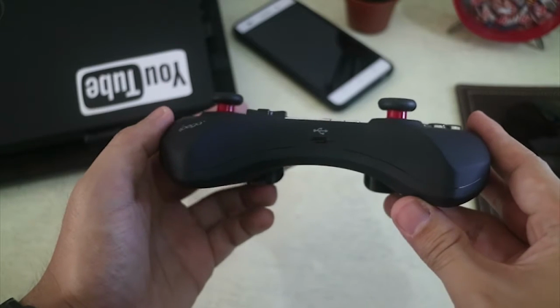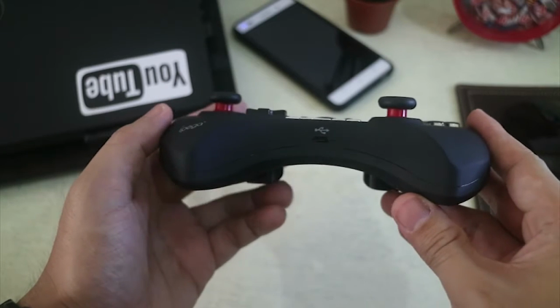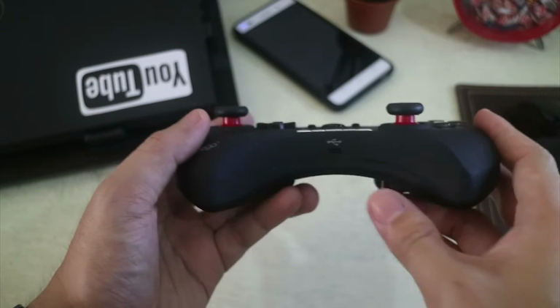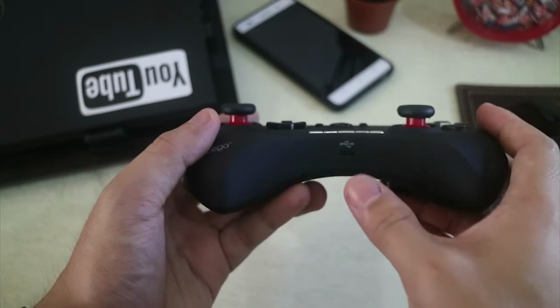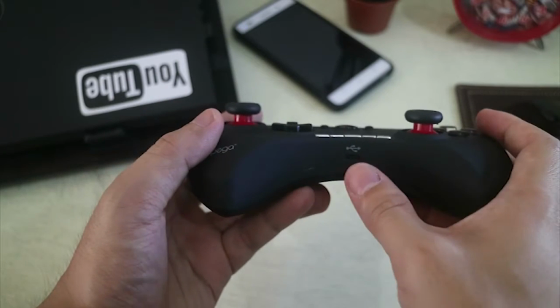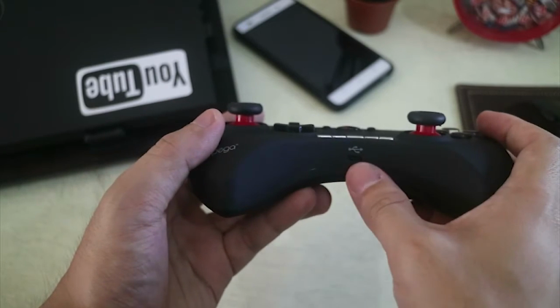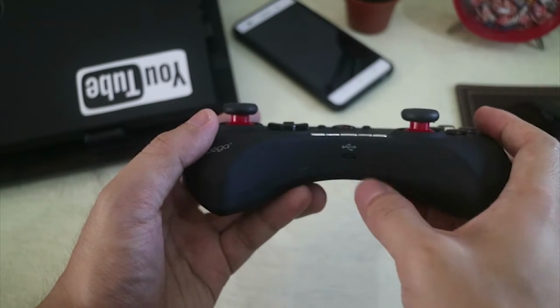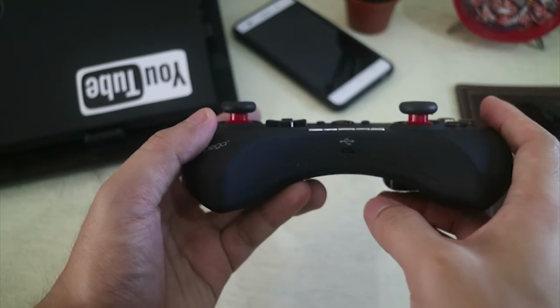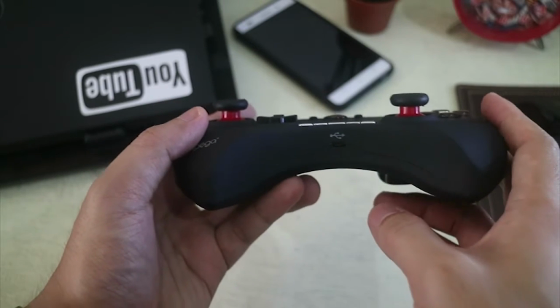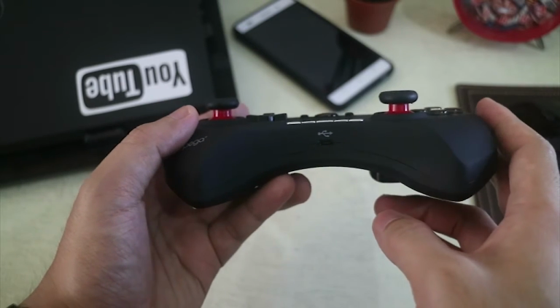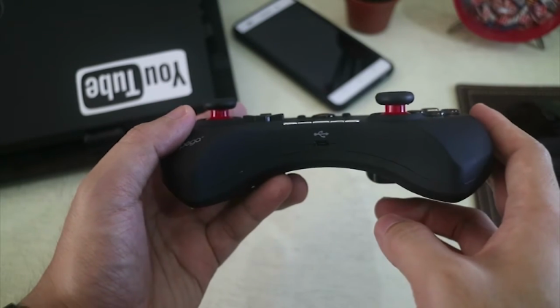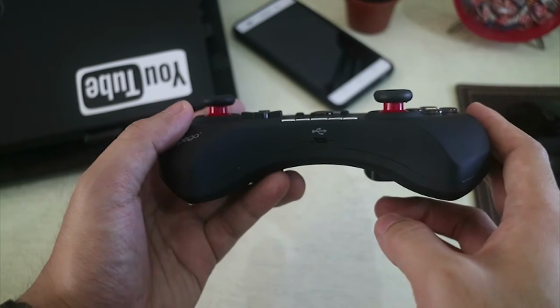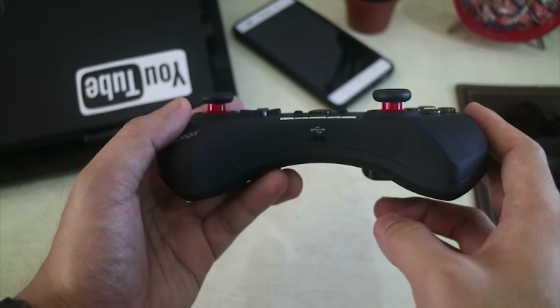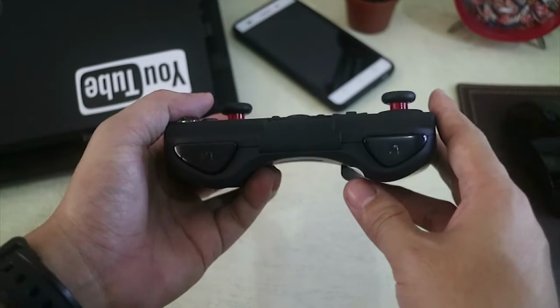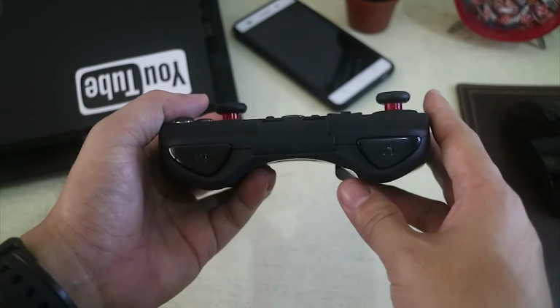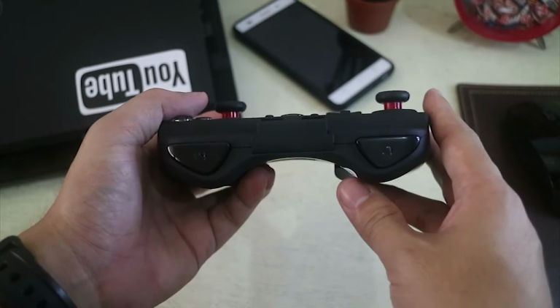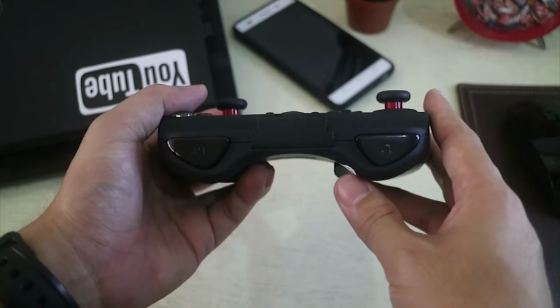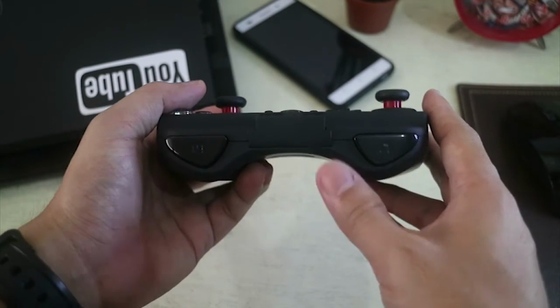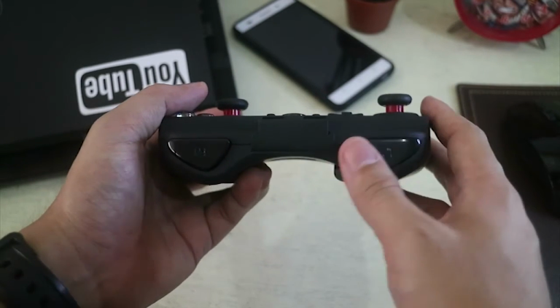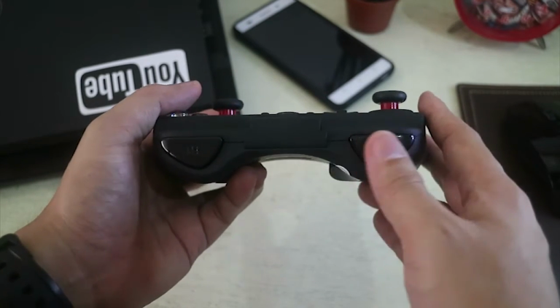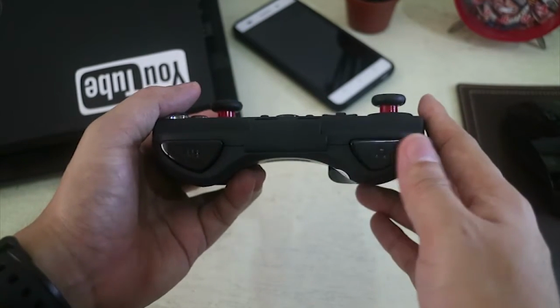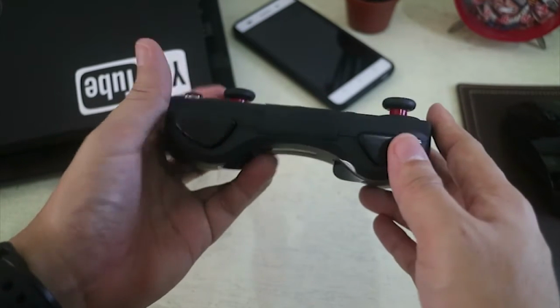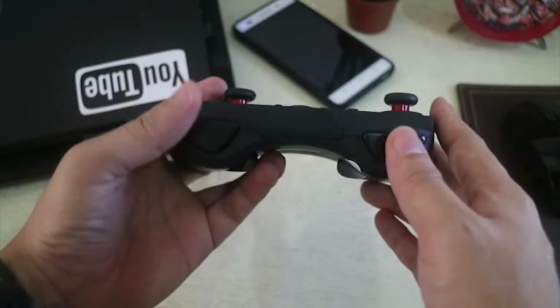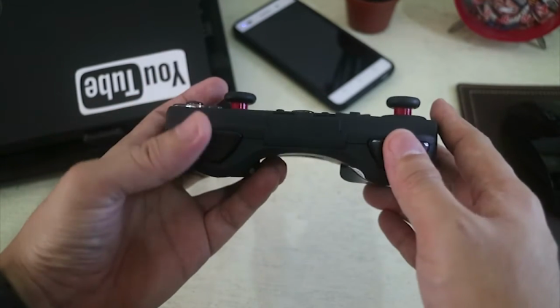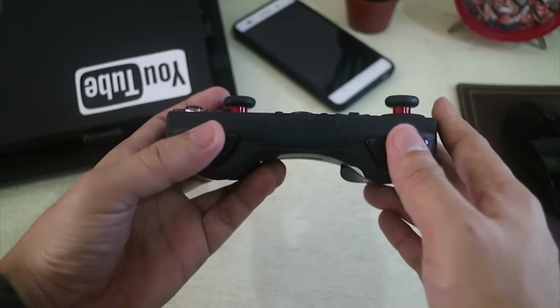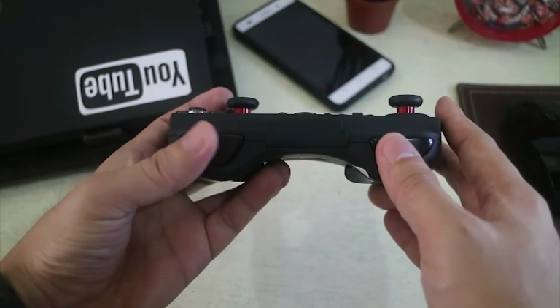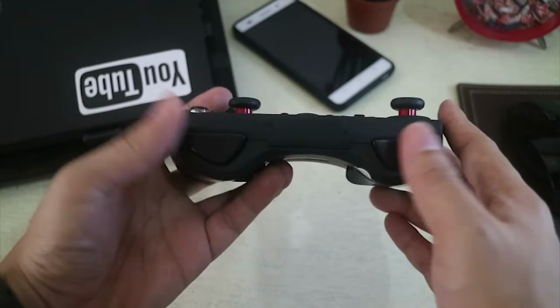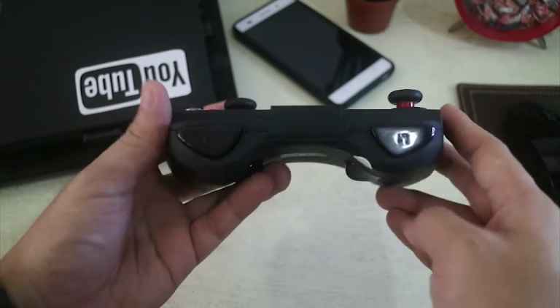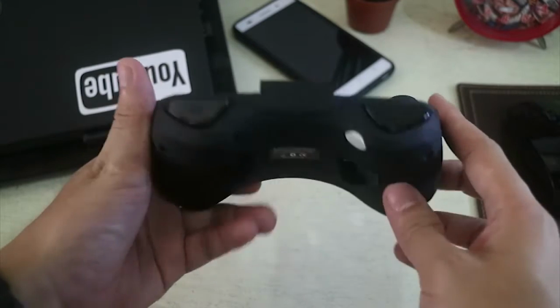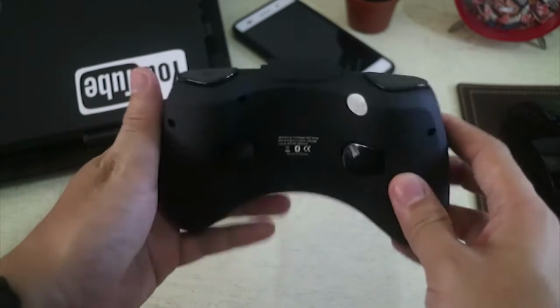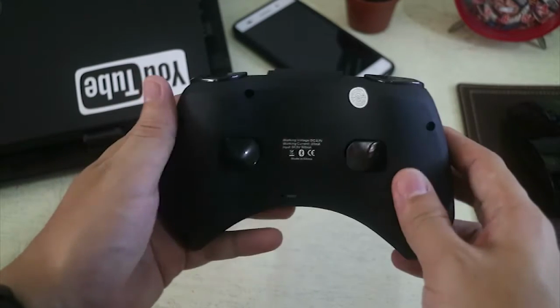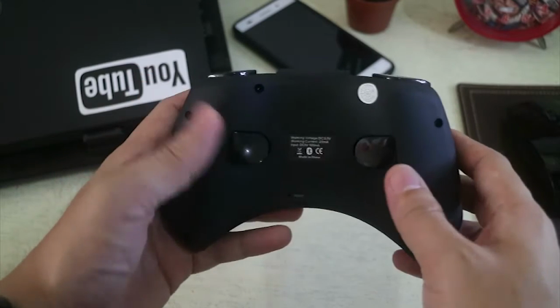Over here we have the charging port, 2 additional buttons, and our triggers down here.